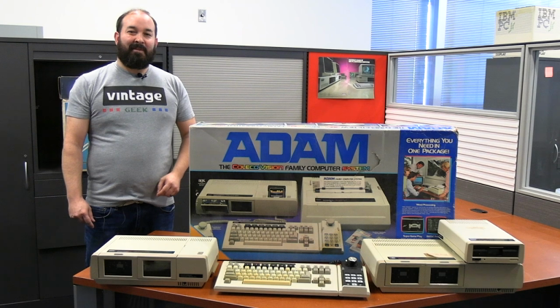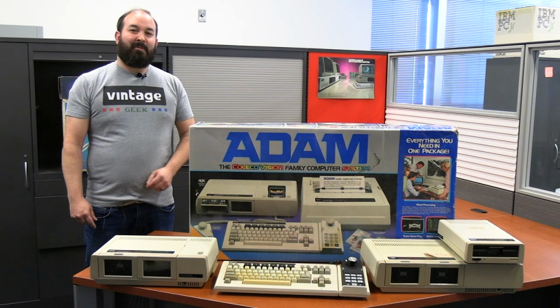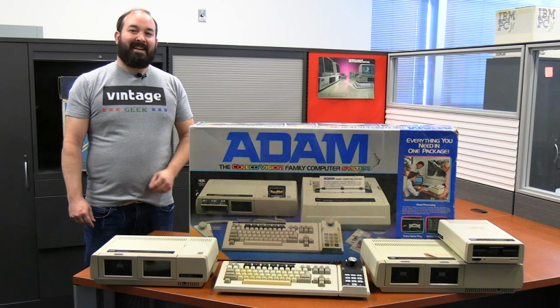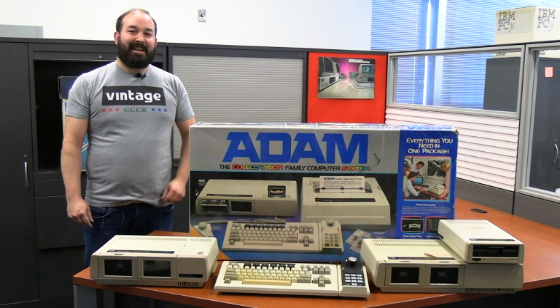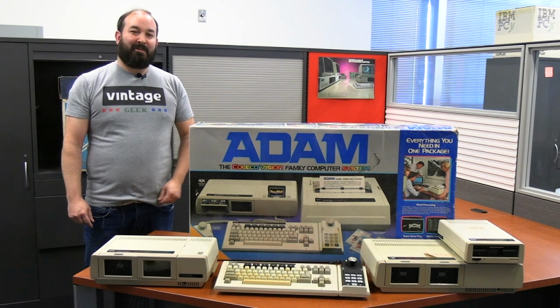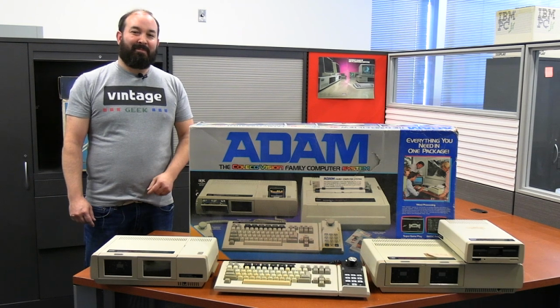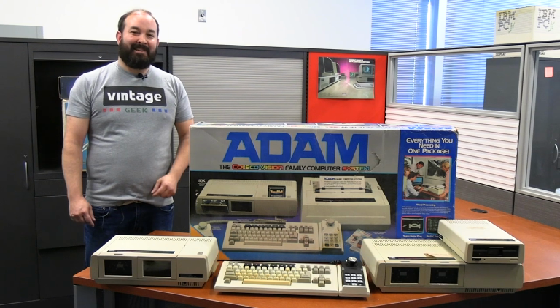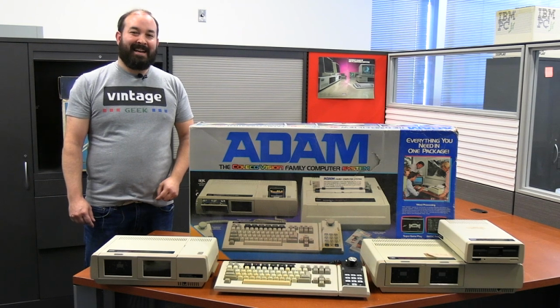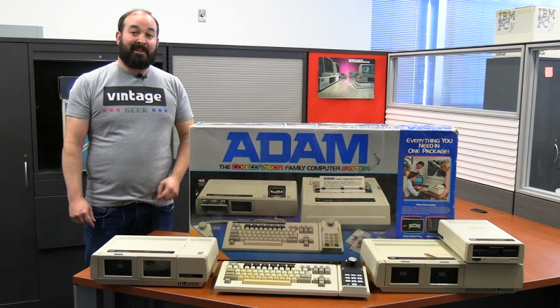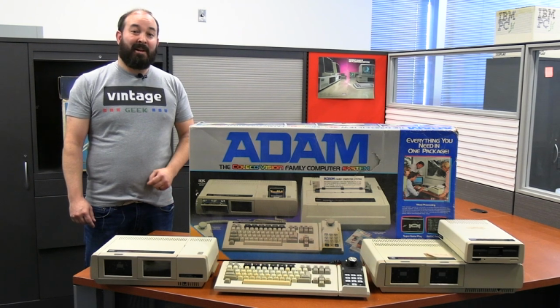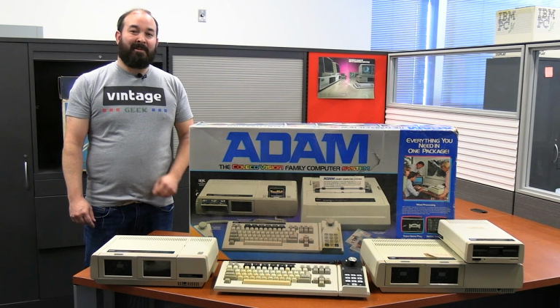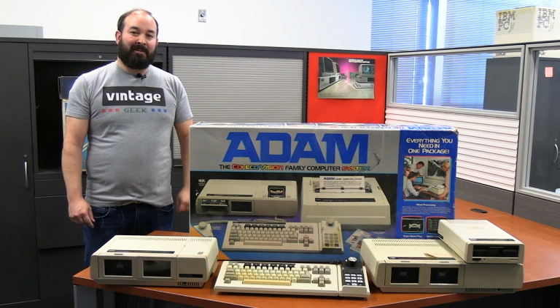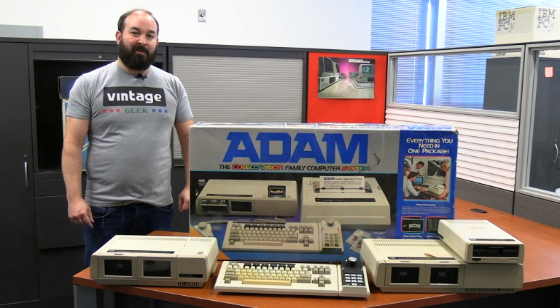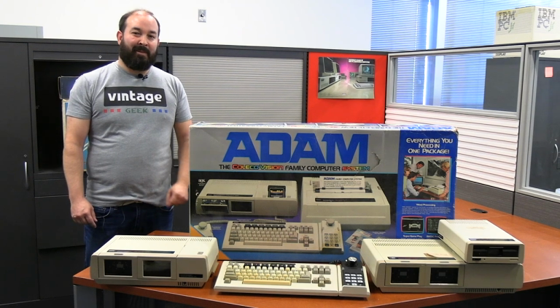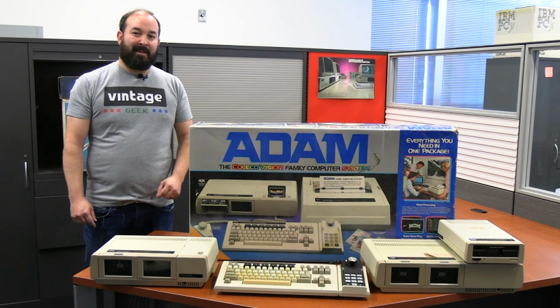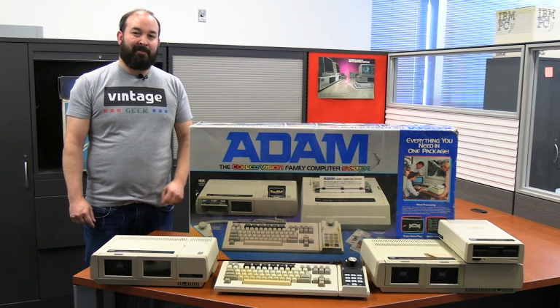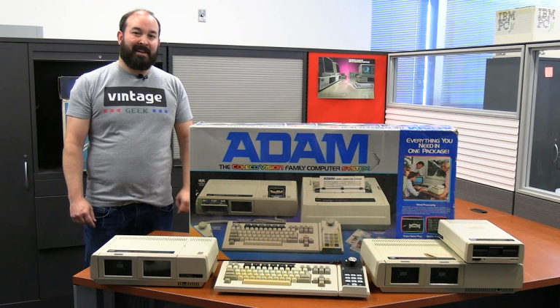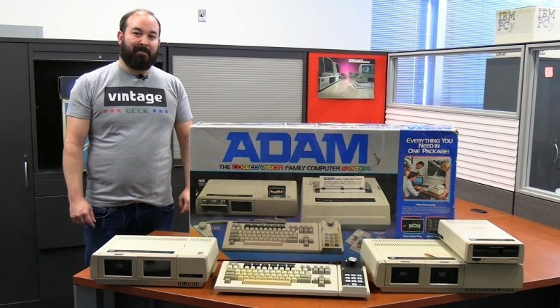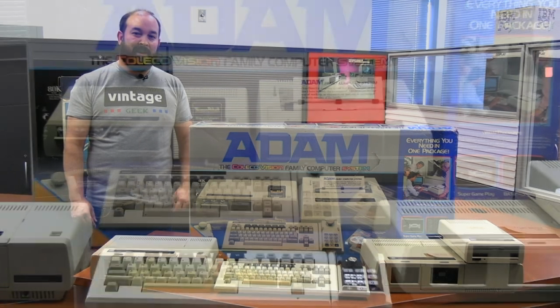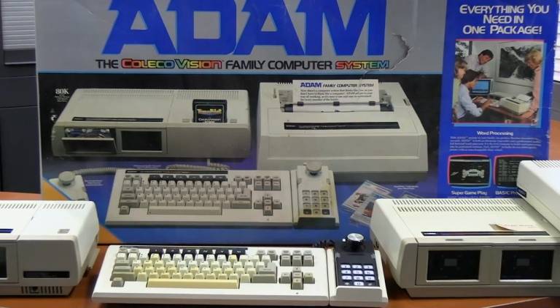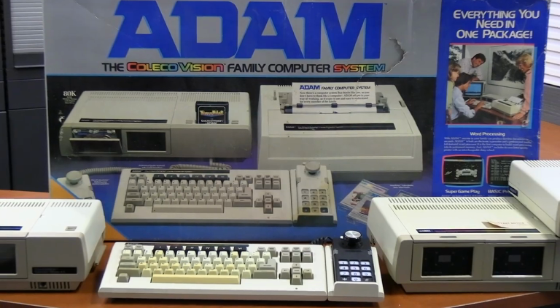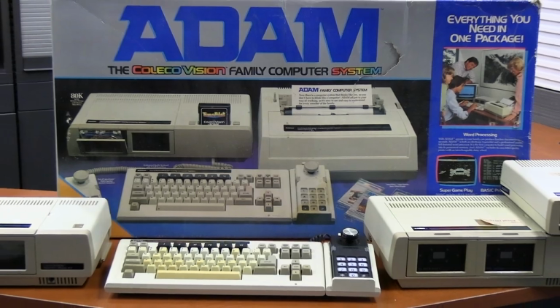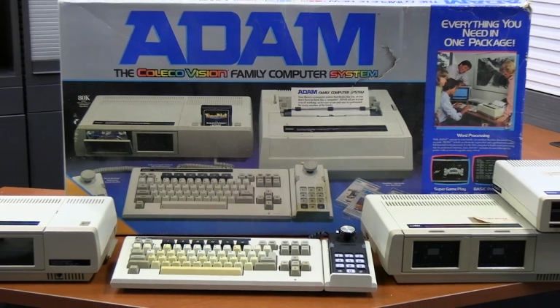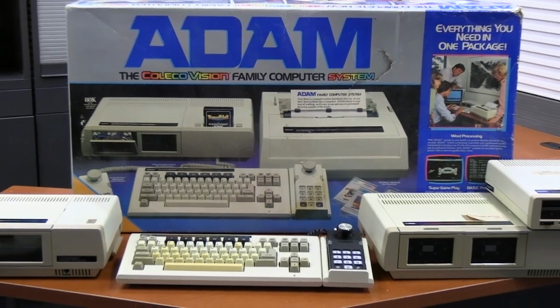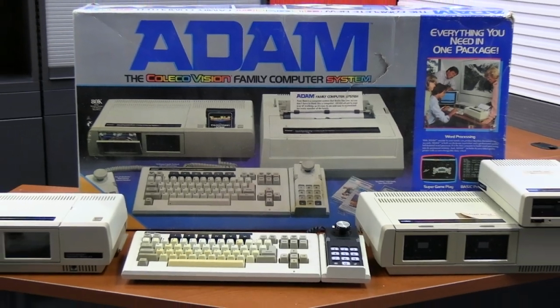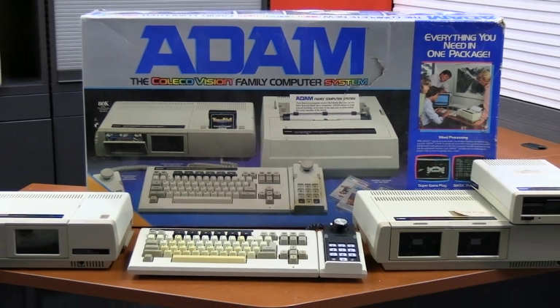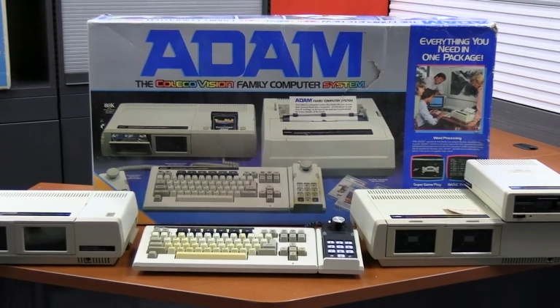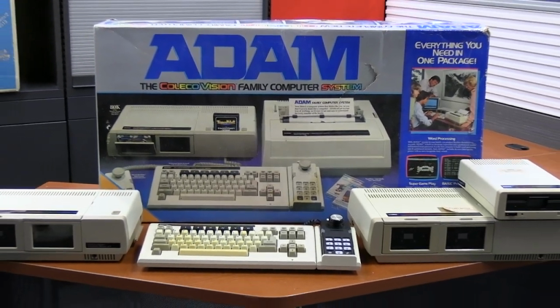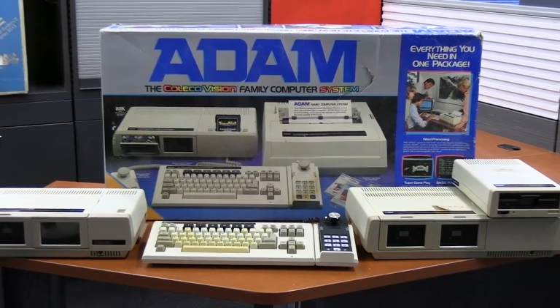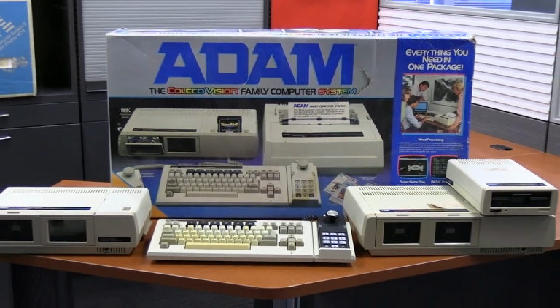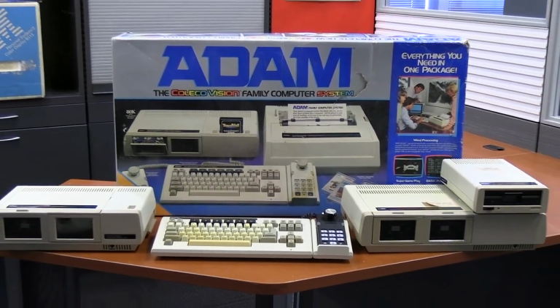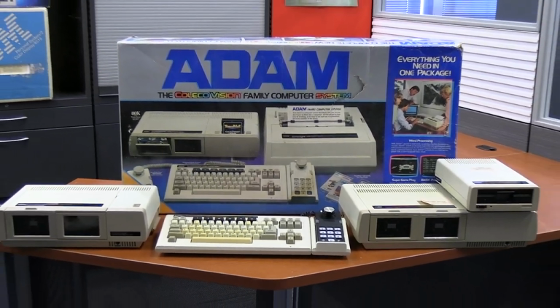If there's one thing I can truly appreciate, it's a good underdog story when it comes to vintage computing. And boy, have we got one for you today with the Coleco Atom.